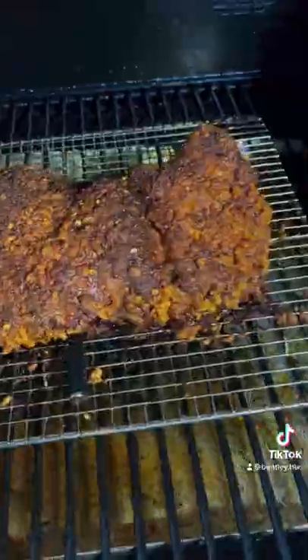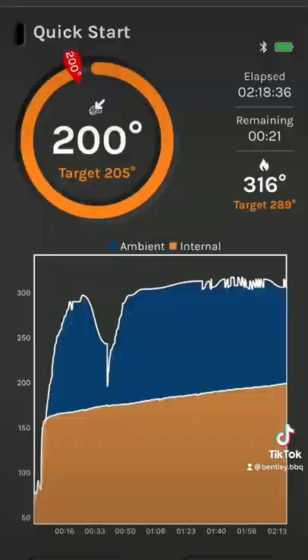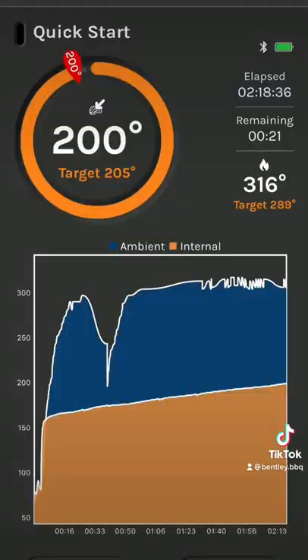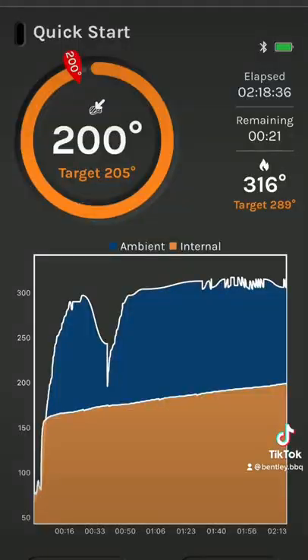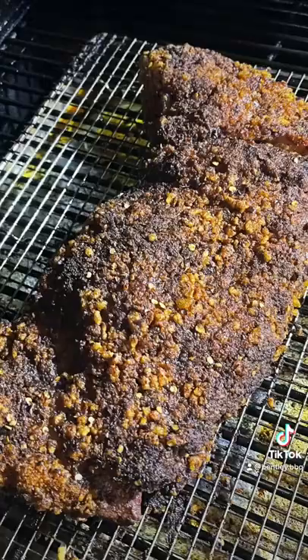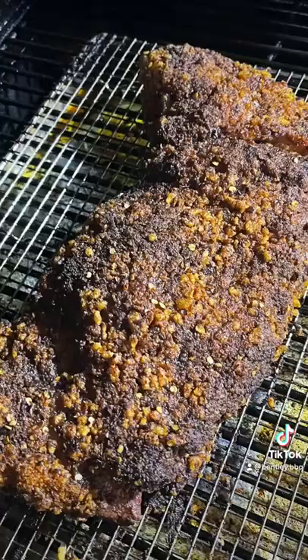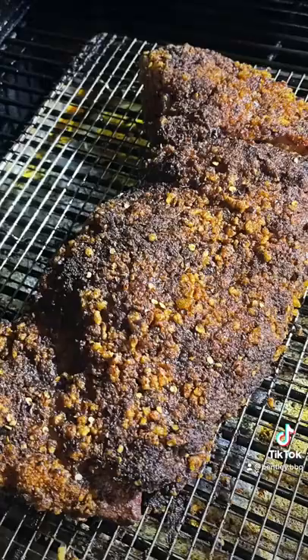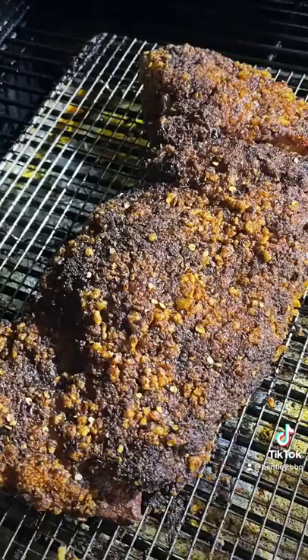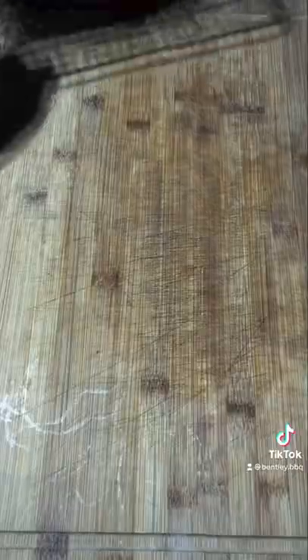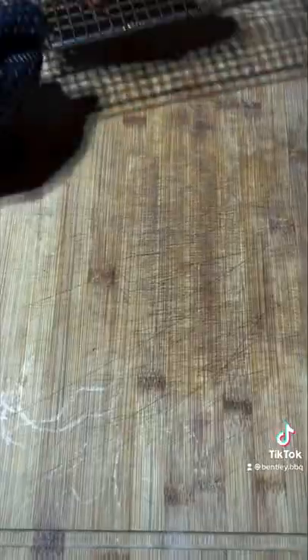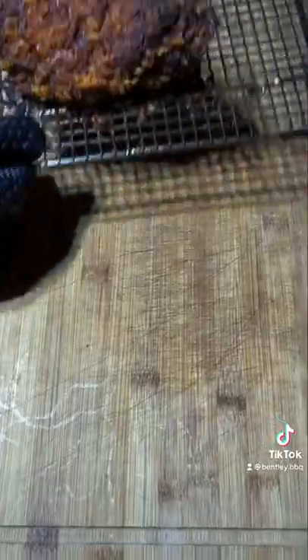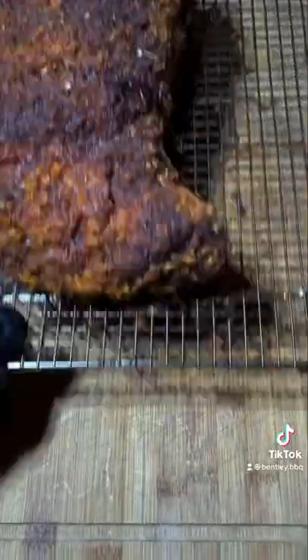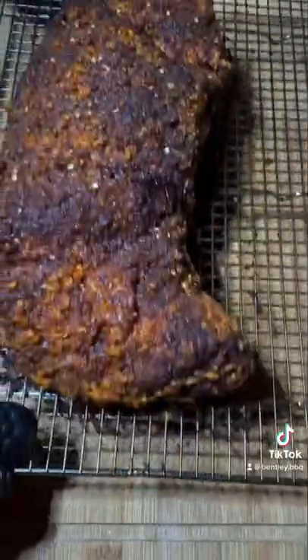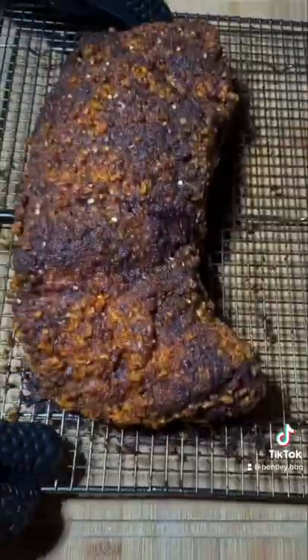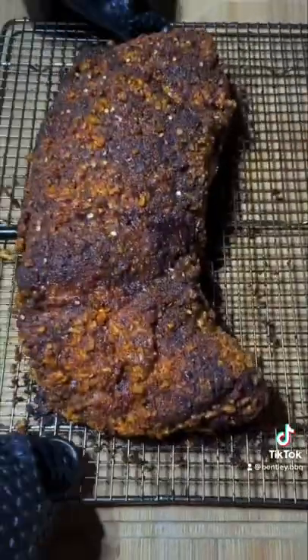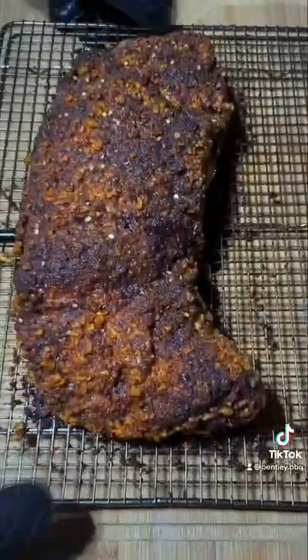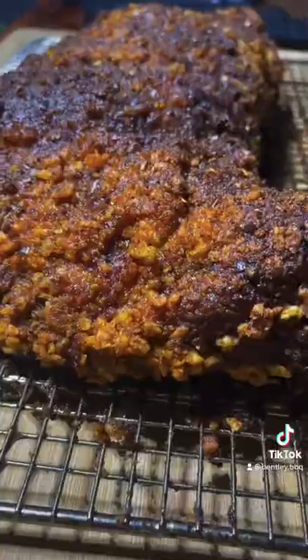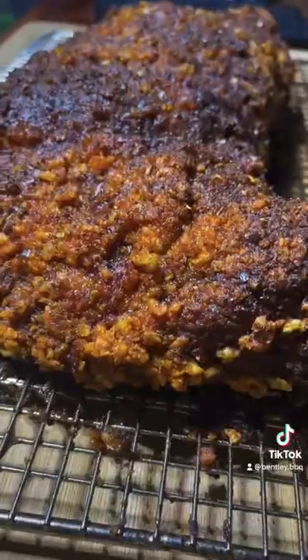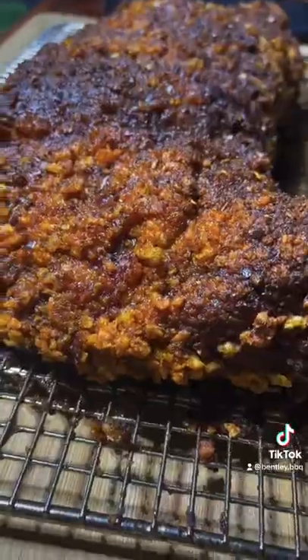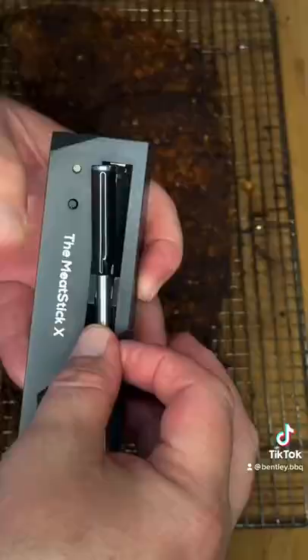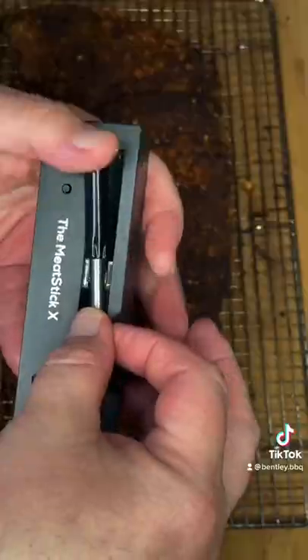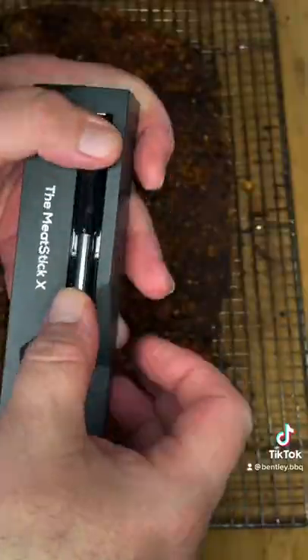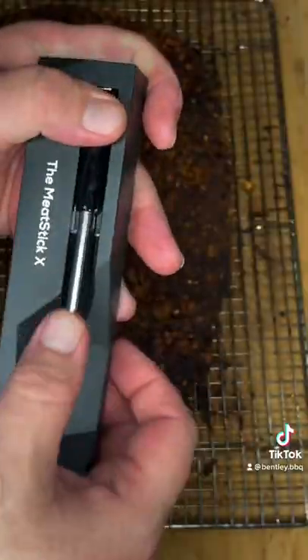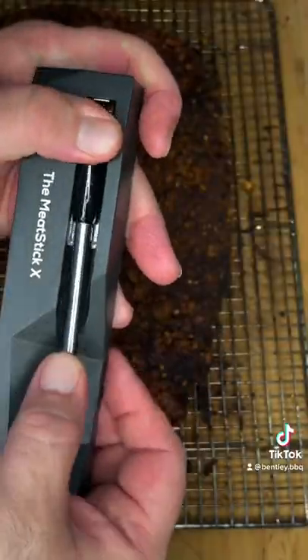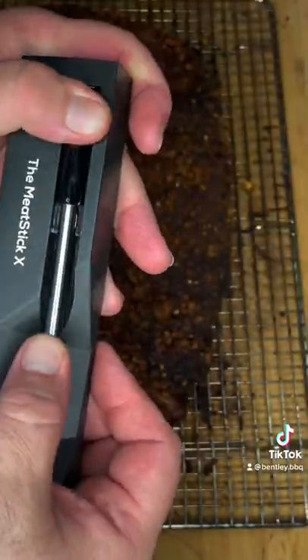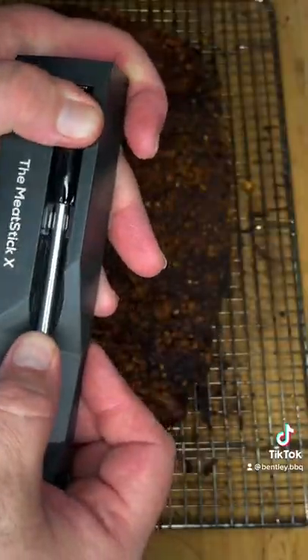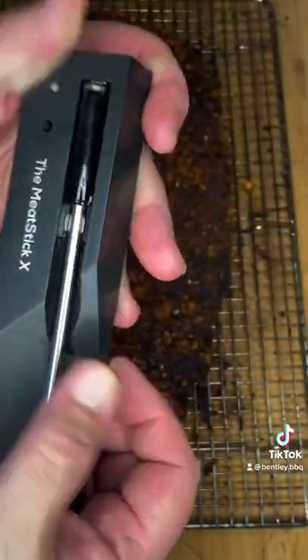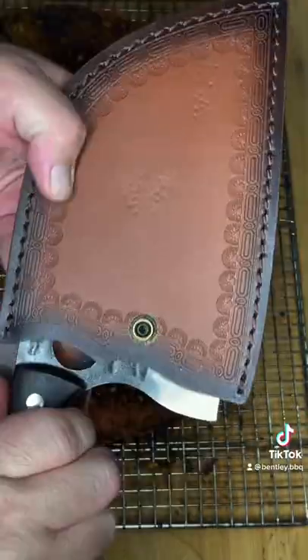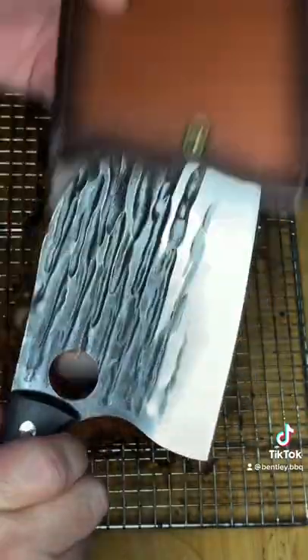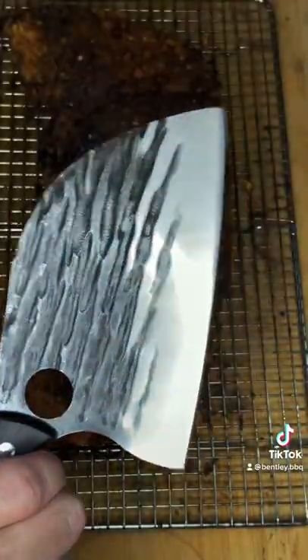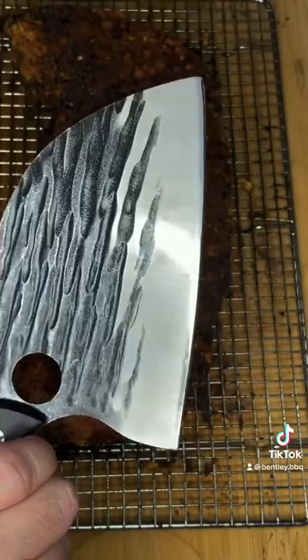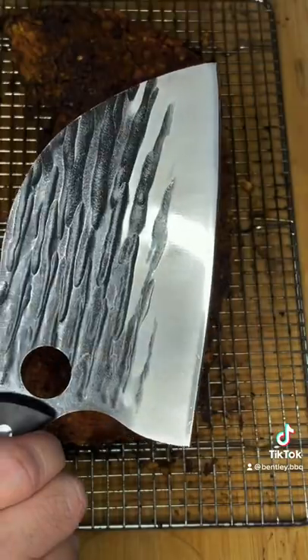Take this bad boy off, slice into it, and look at what you got. So good.